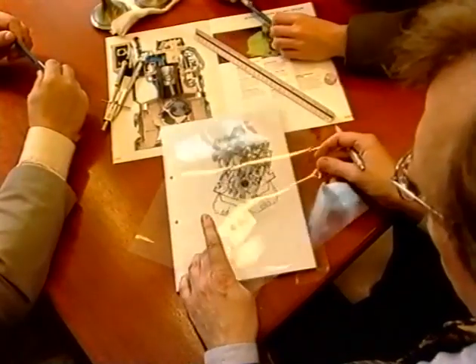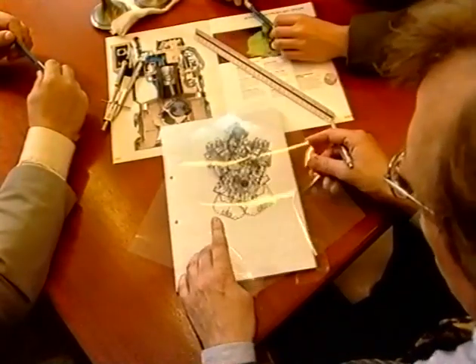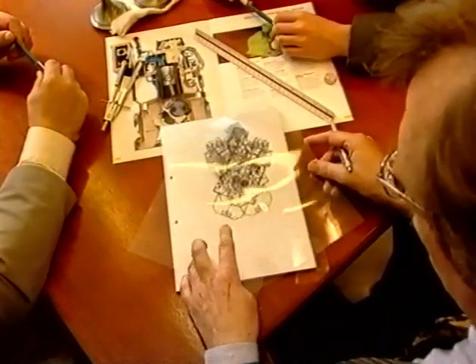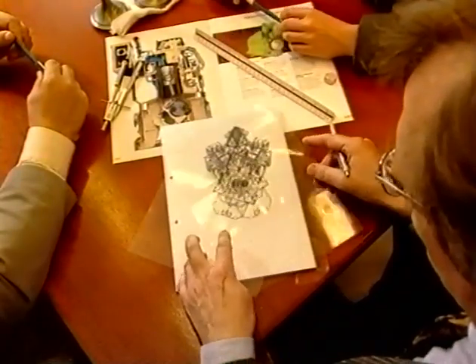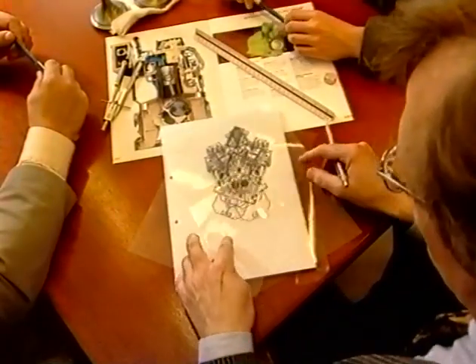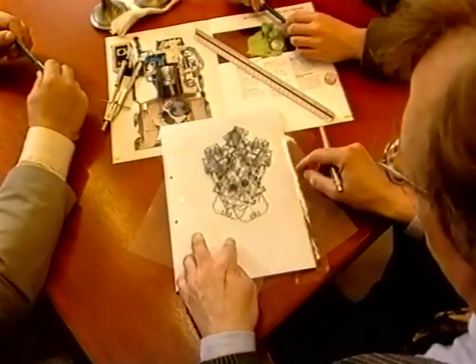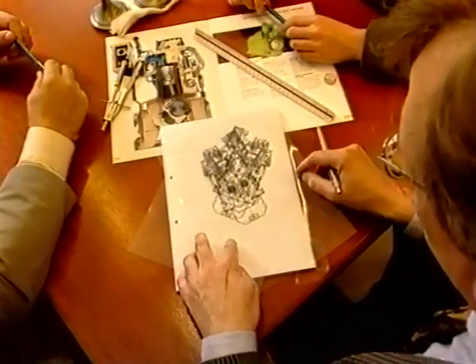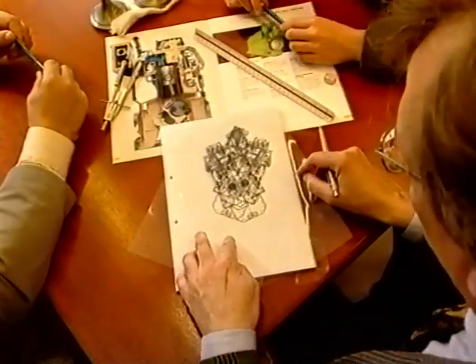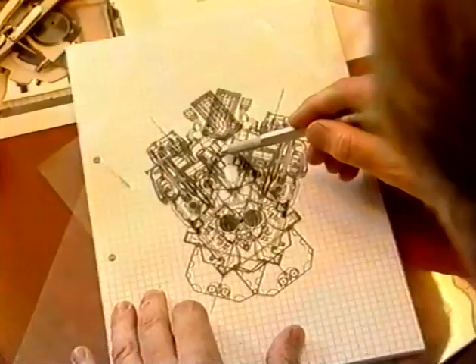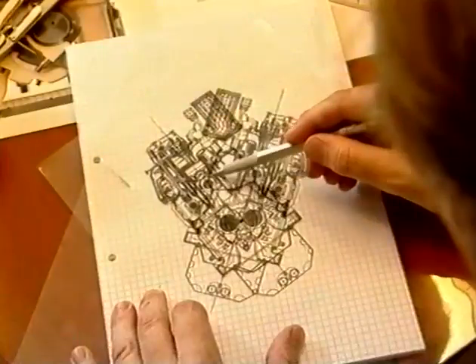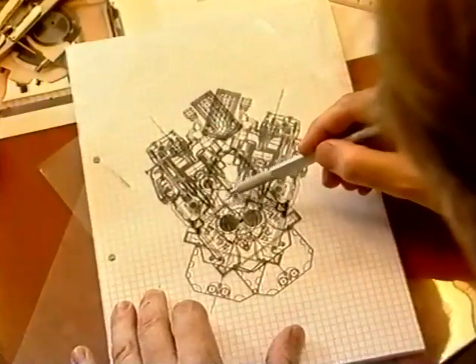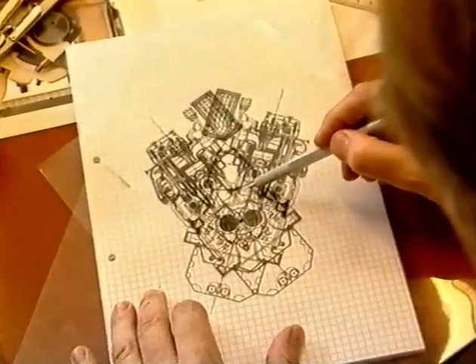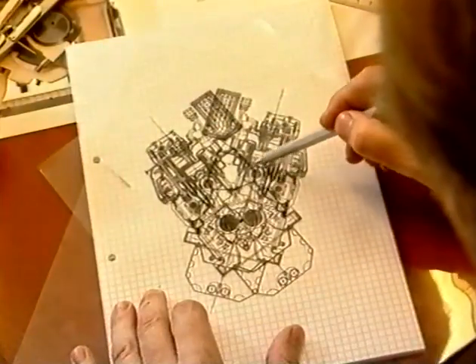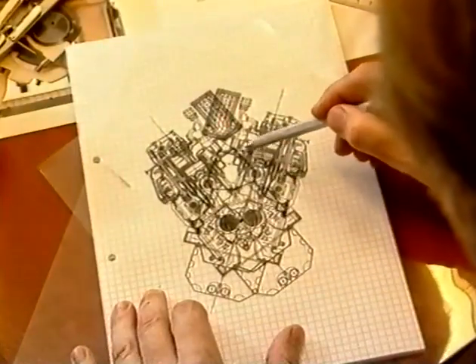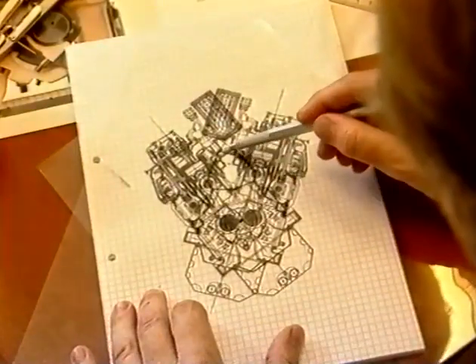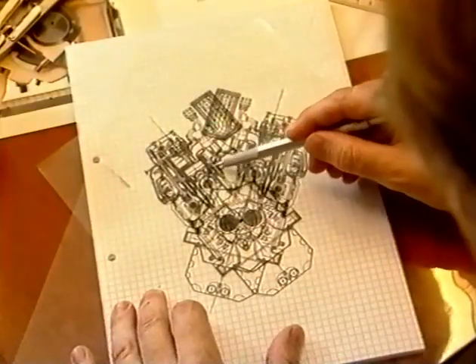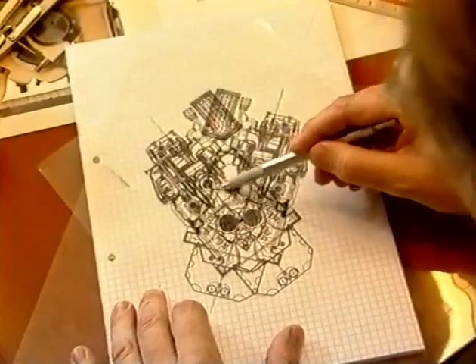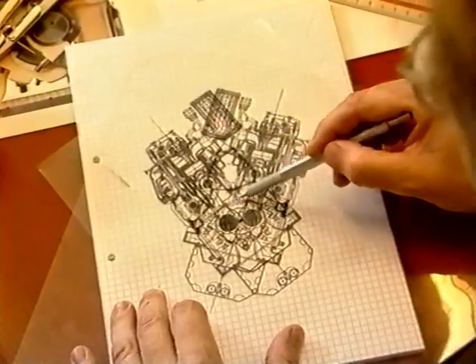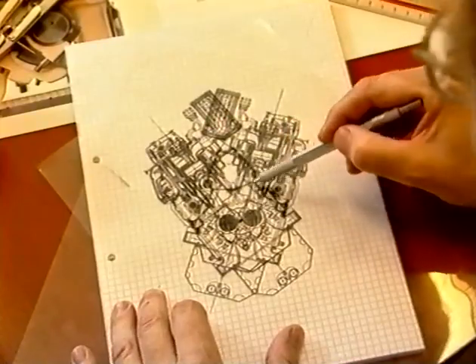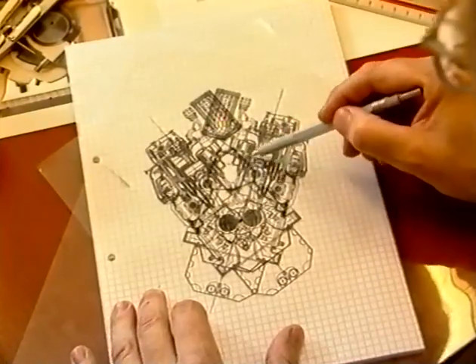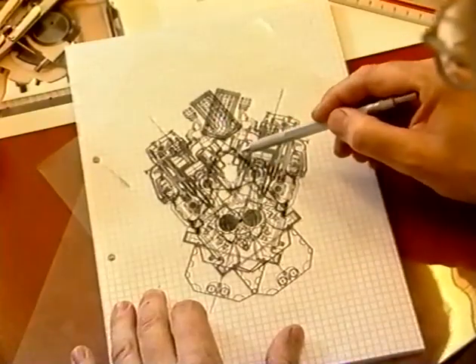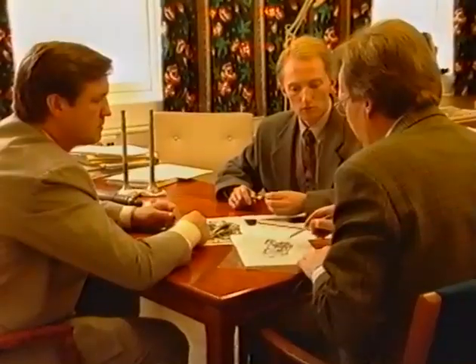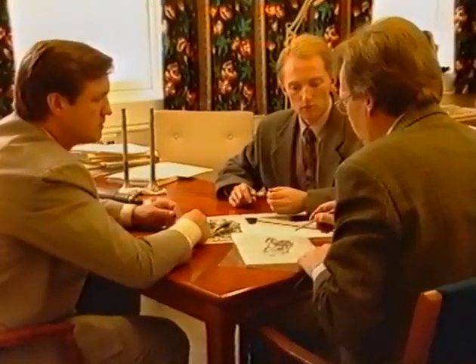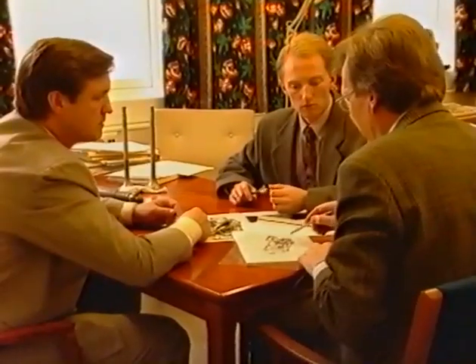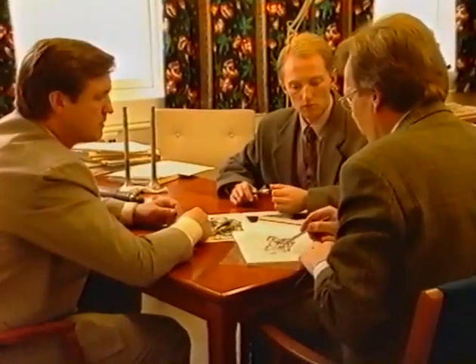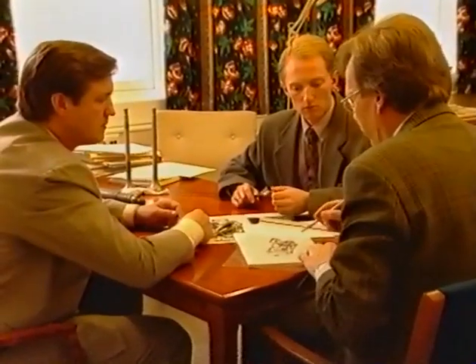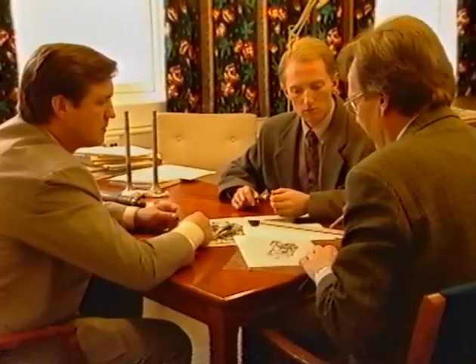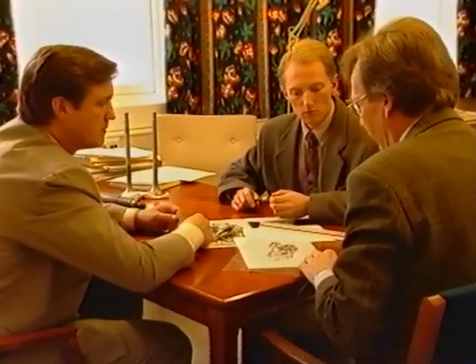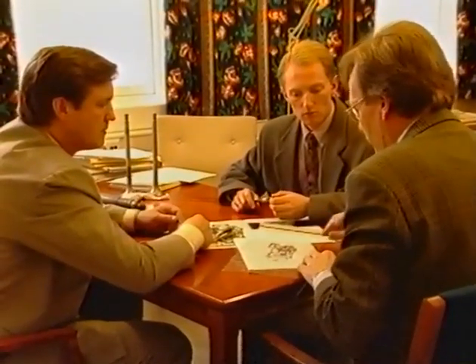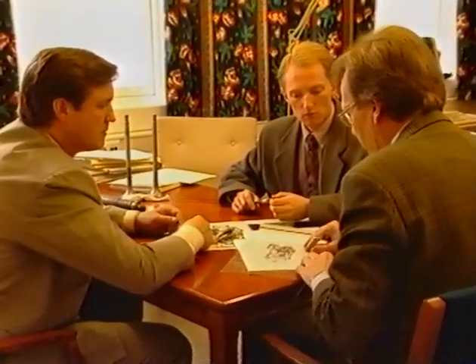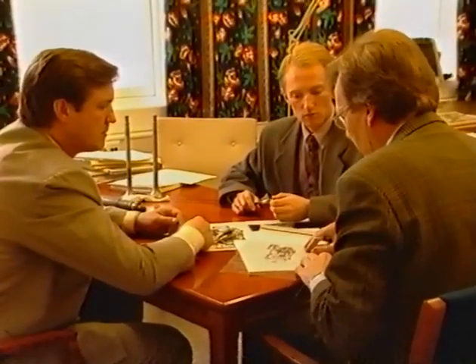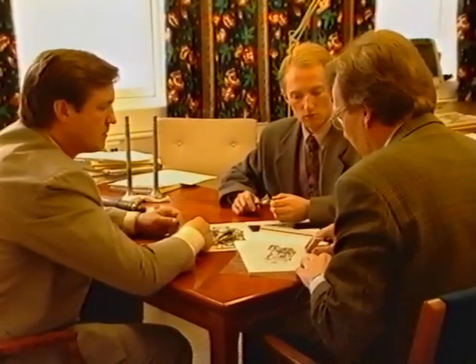We succeeded in doubling the power of the engine and at the same time kept it within a clean compact design.